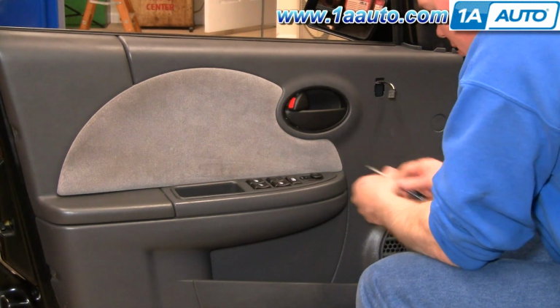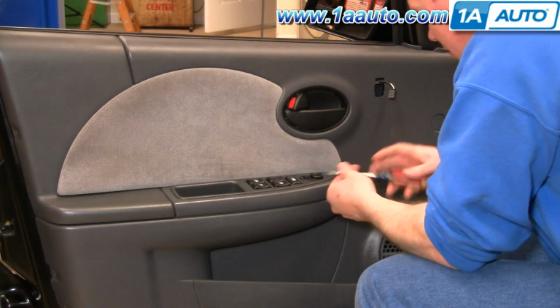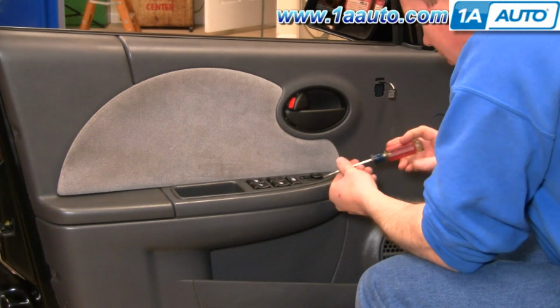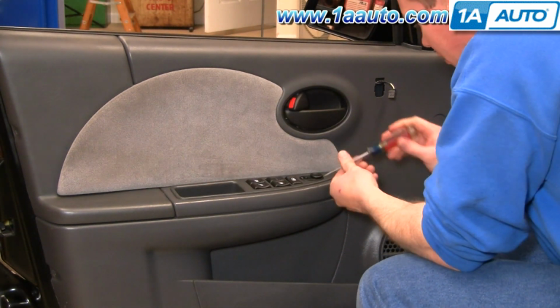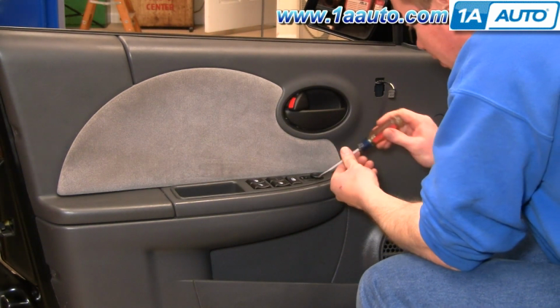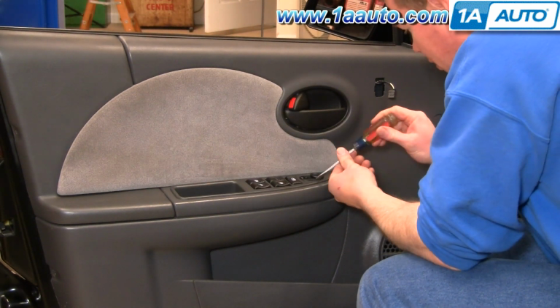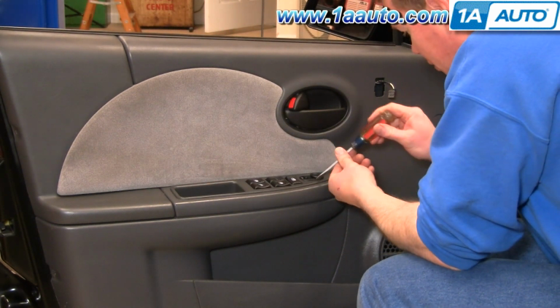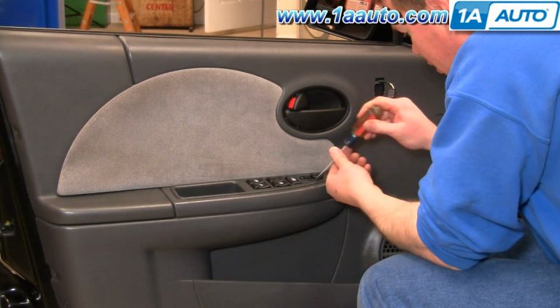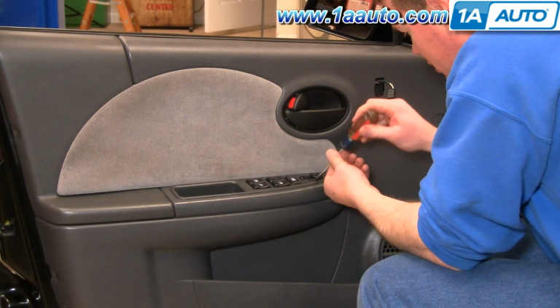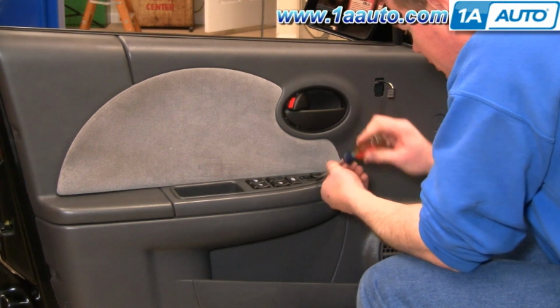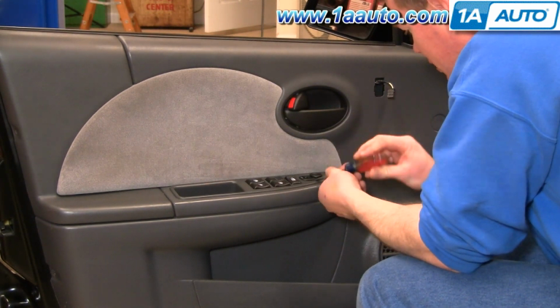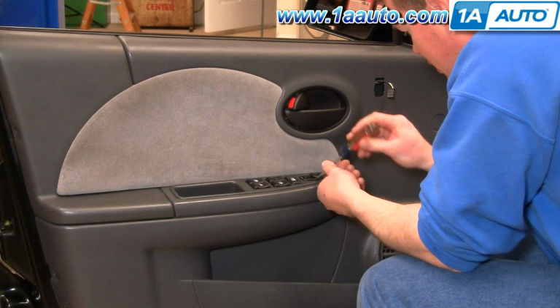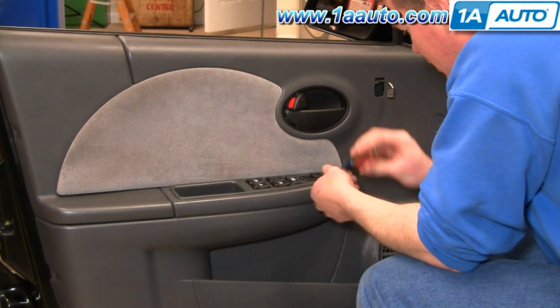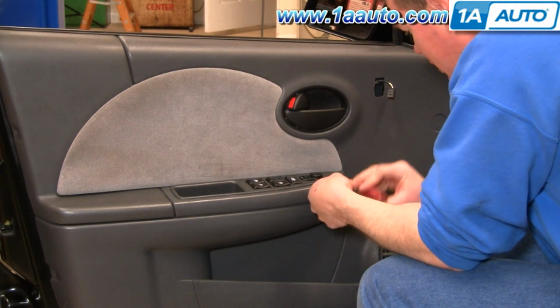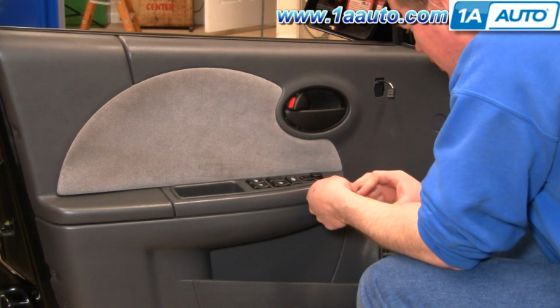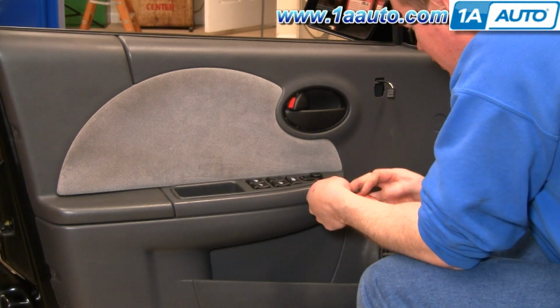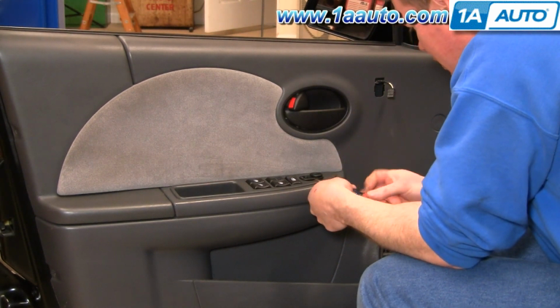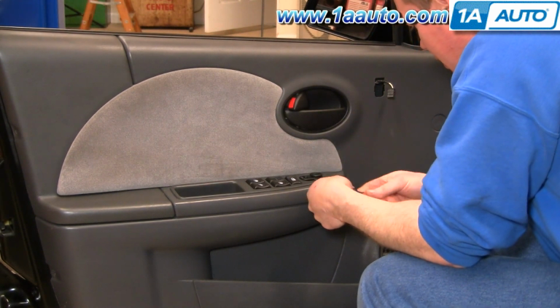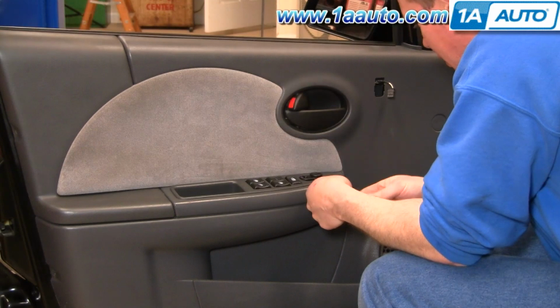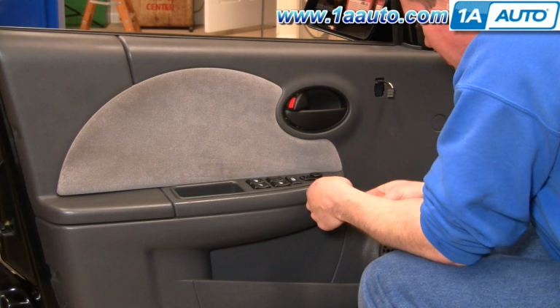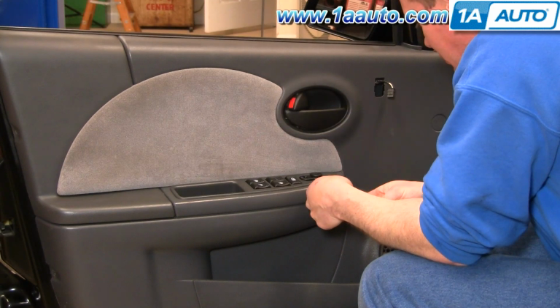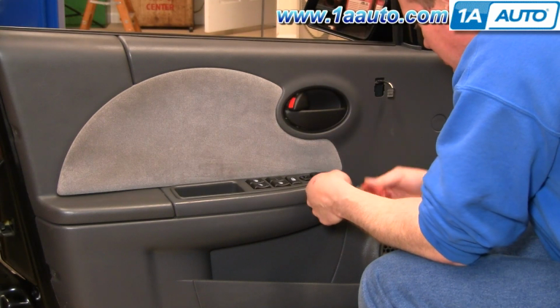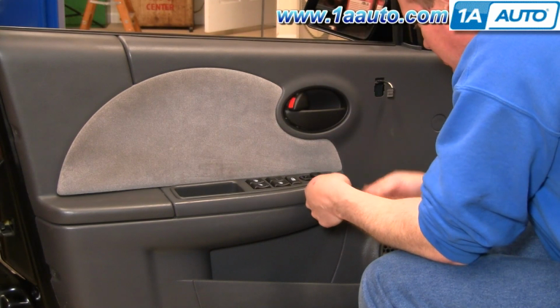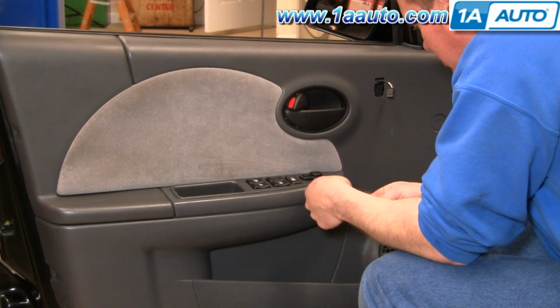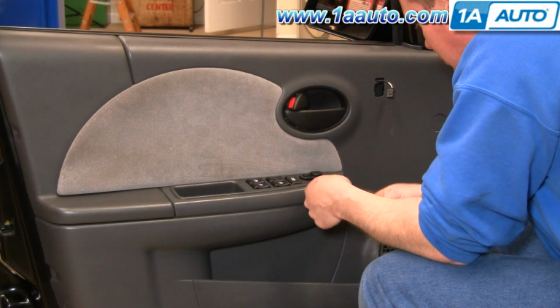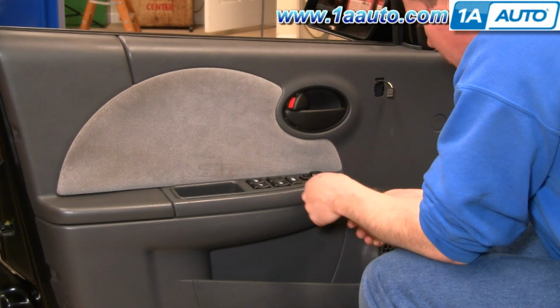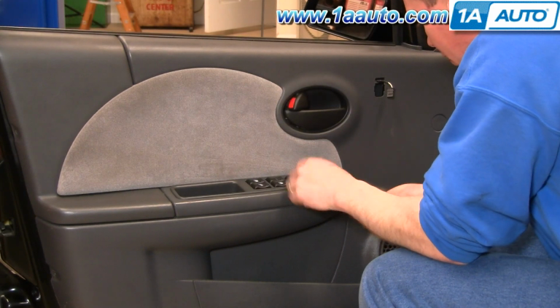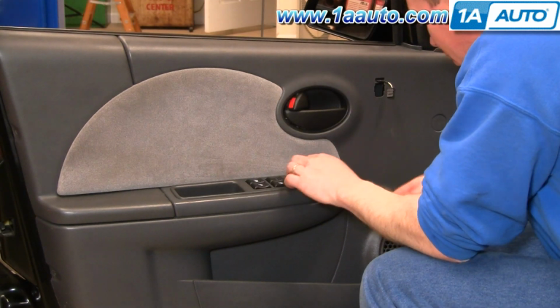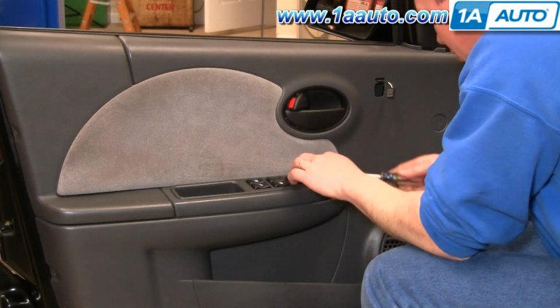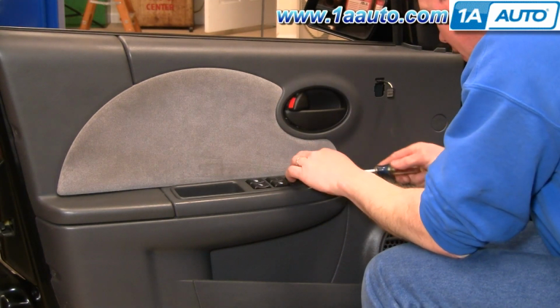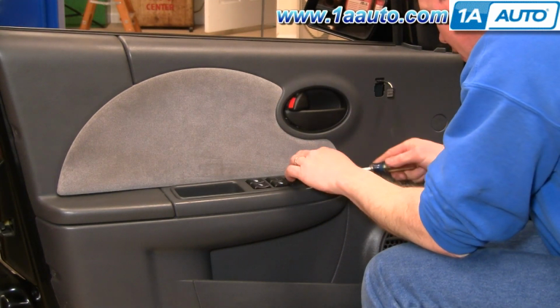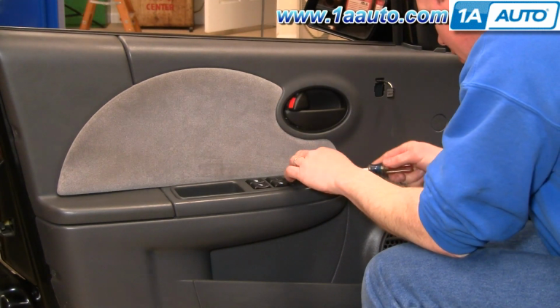Same thing with your mirror switch here — pry it up lightly.